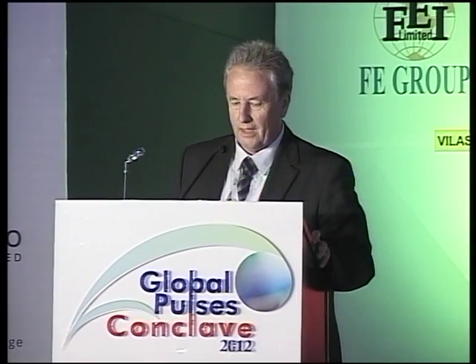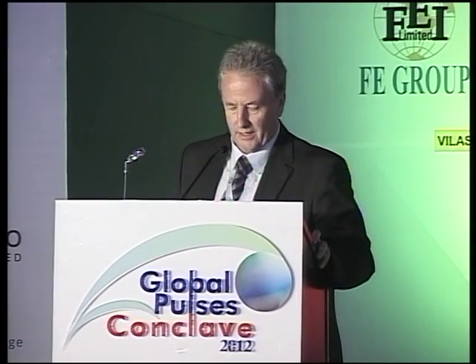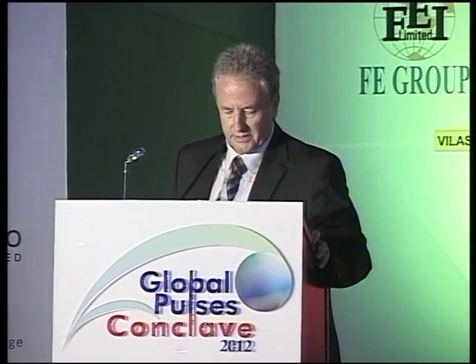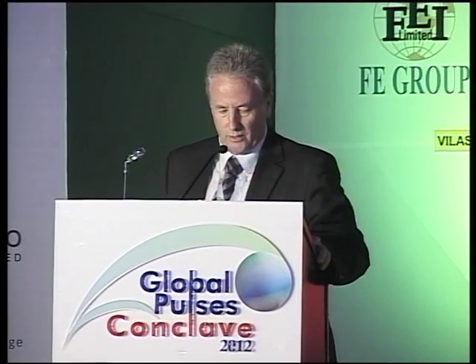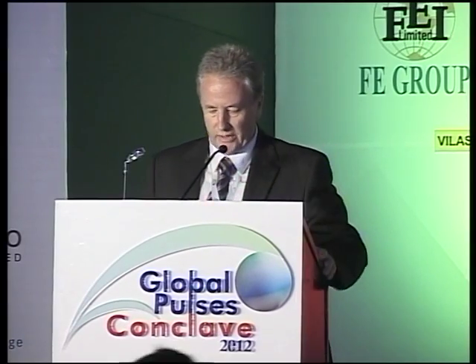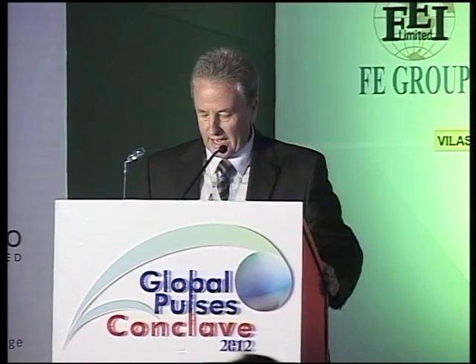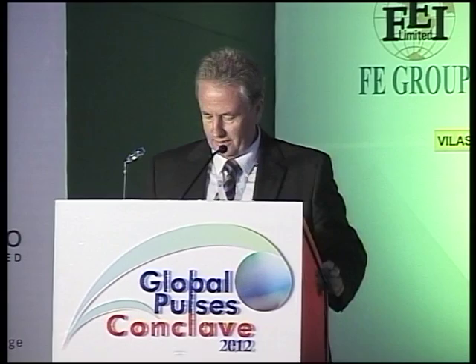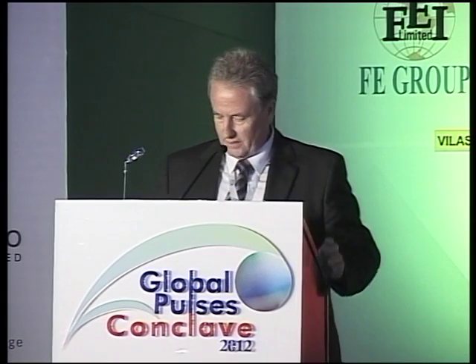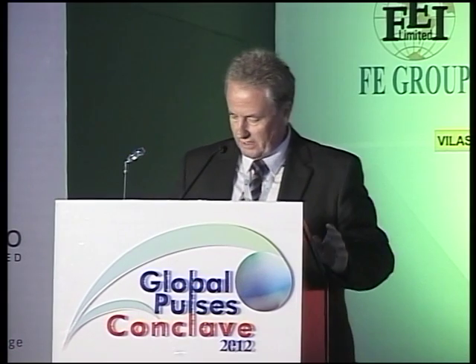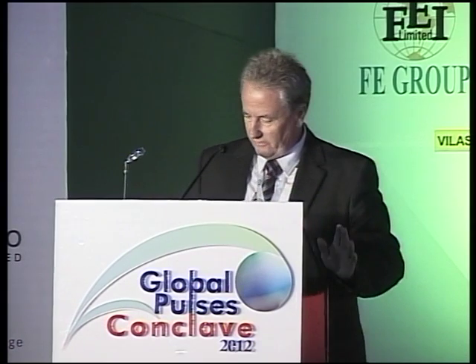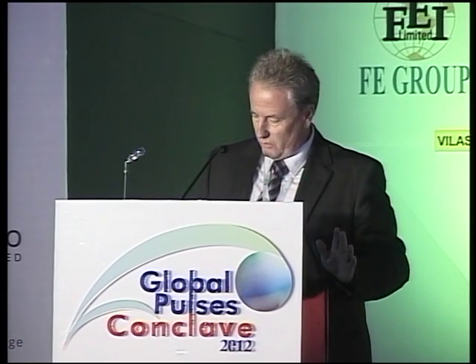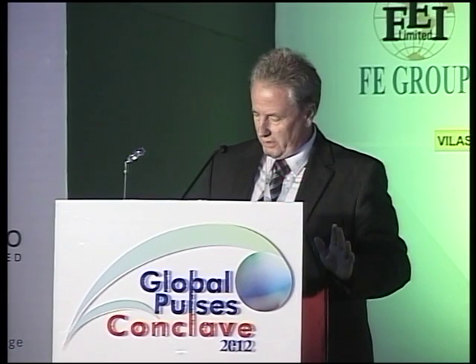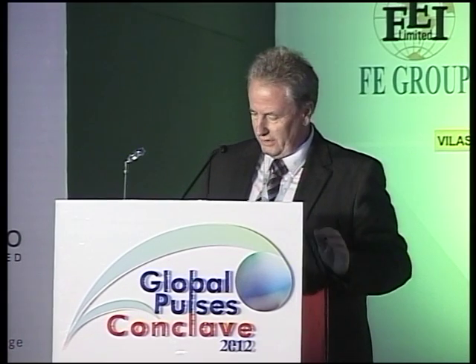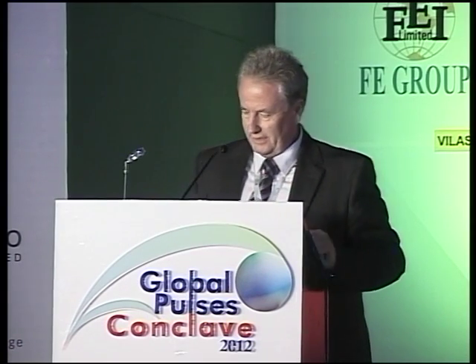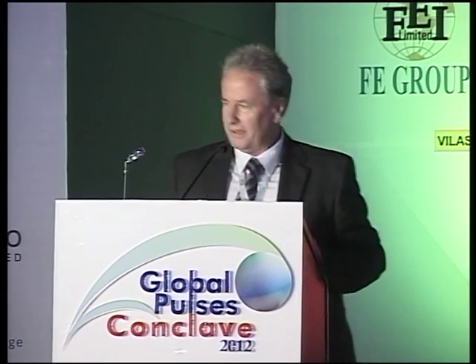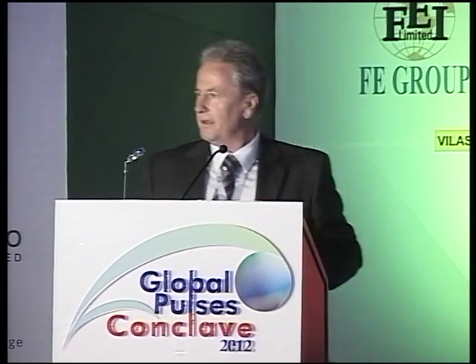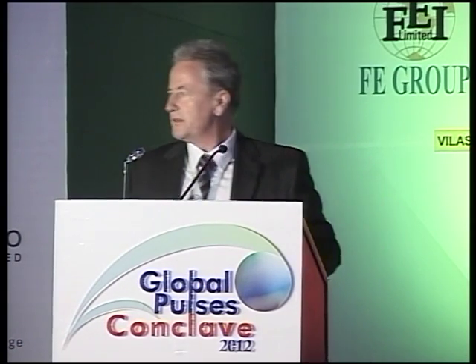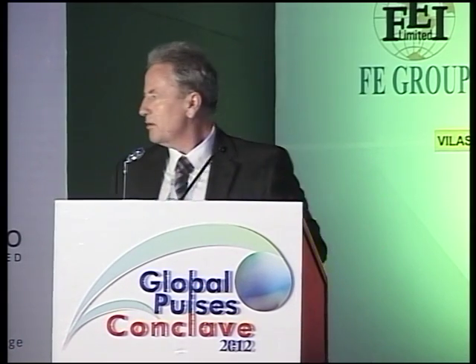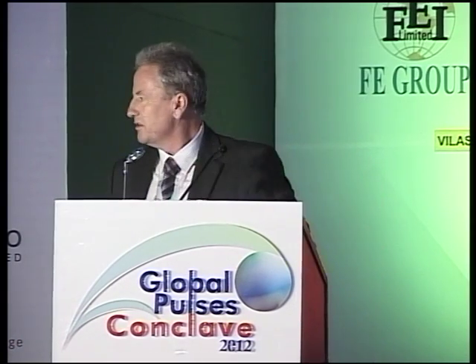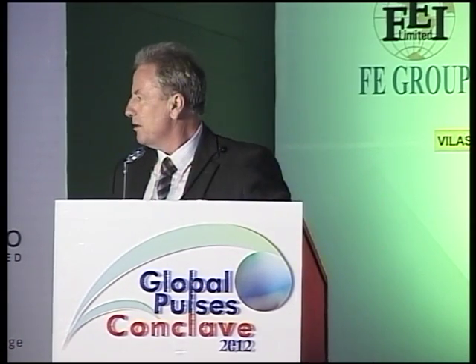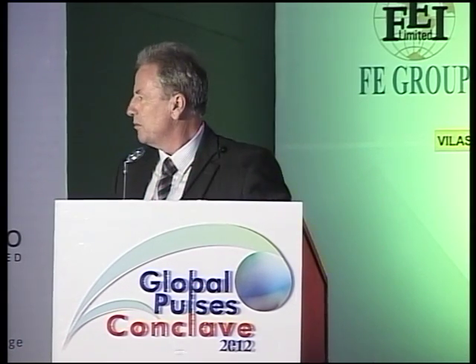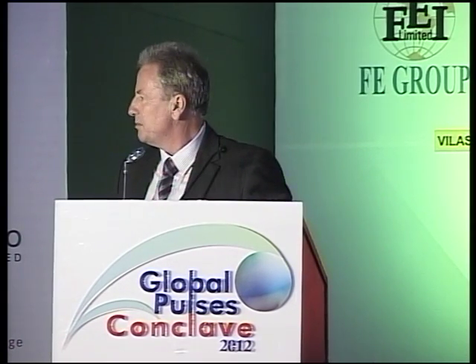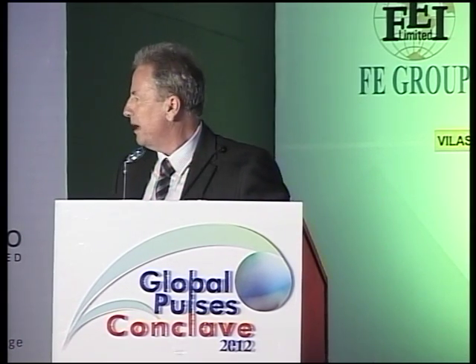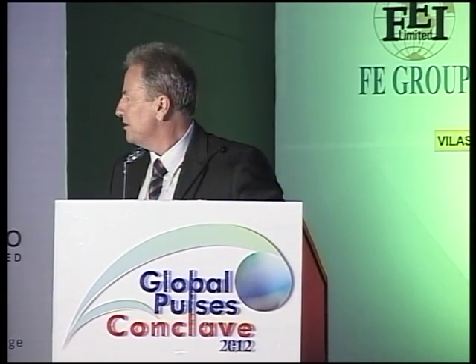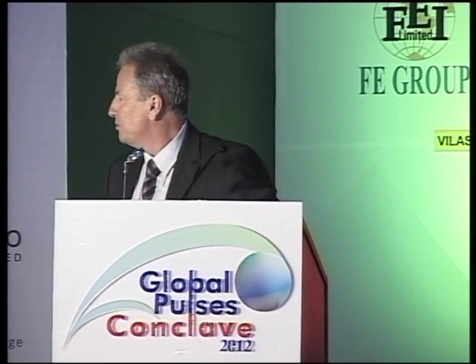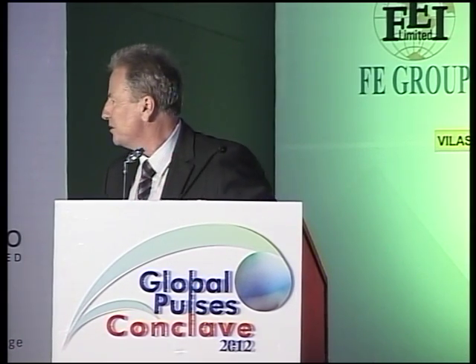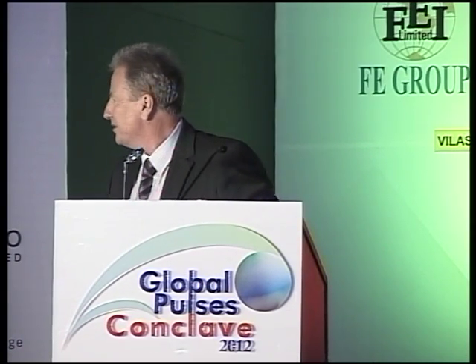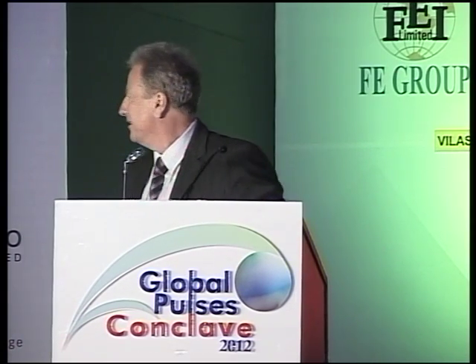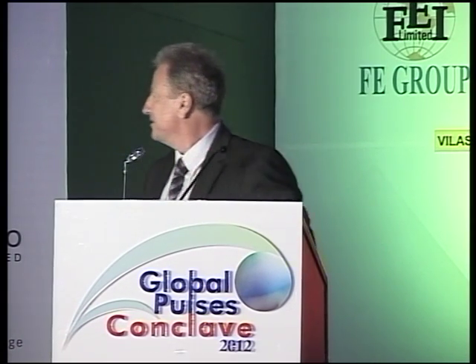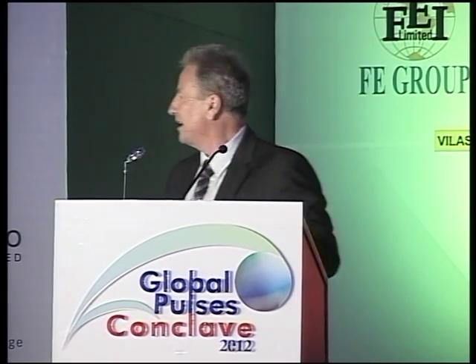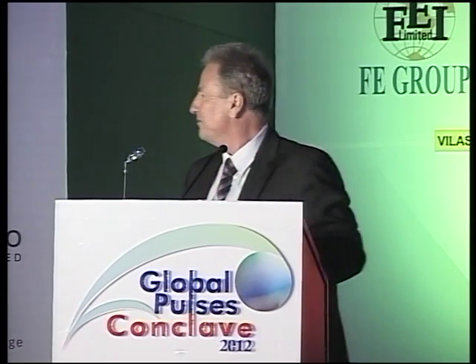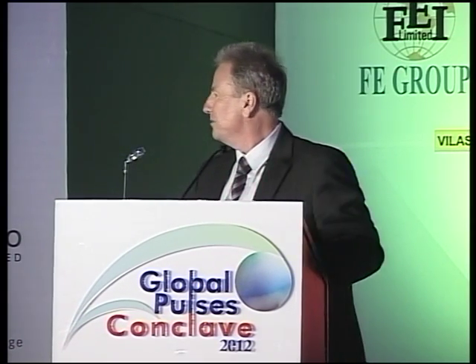So with that I'll go forward — if someone can tell me which button to push to go forward.